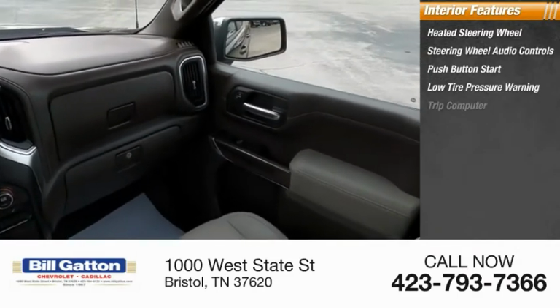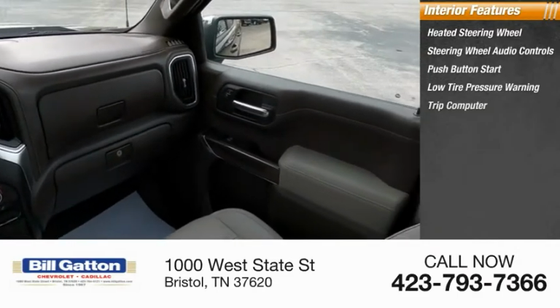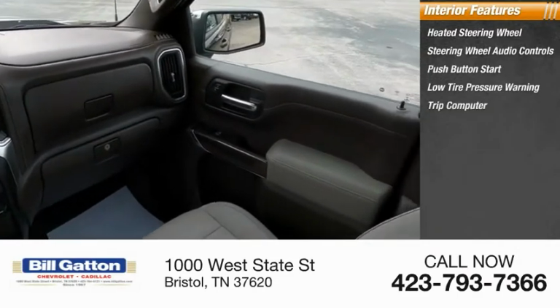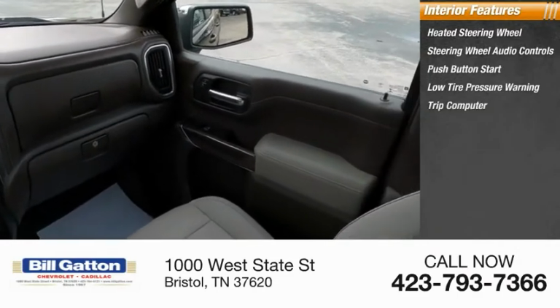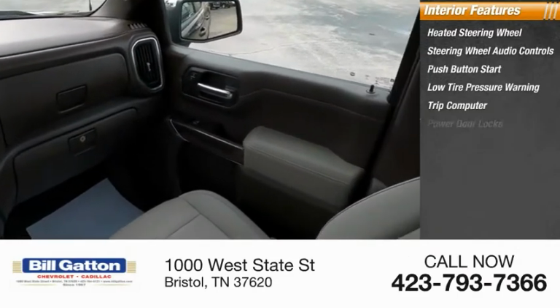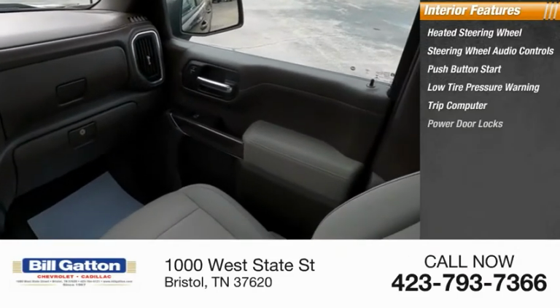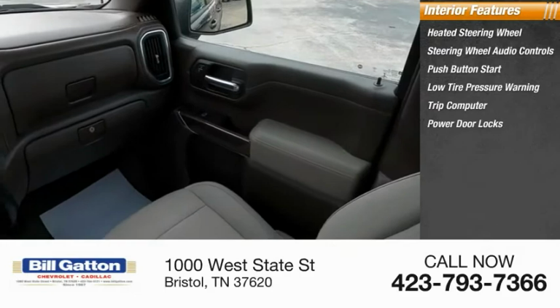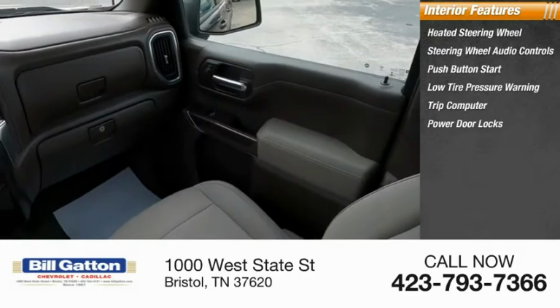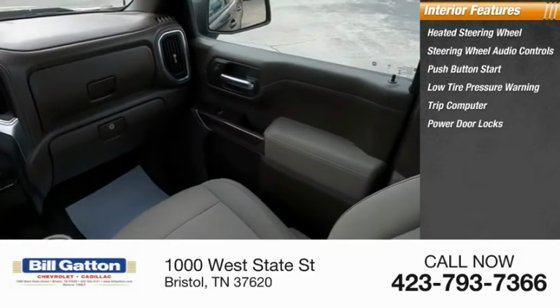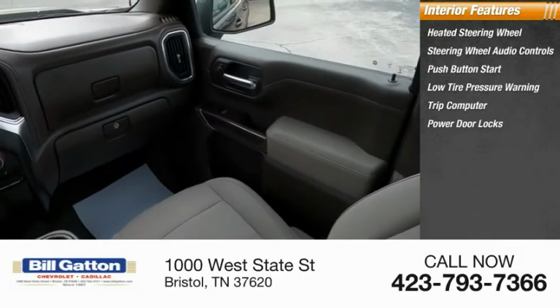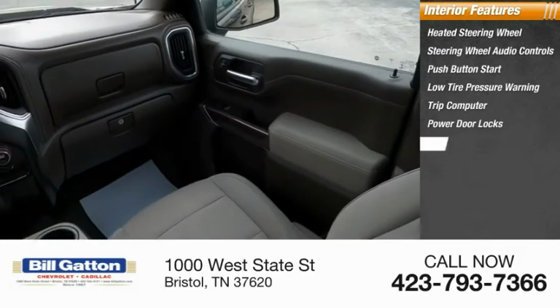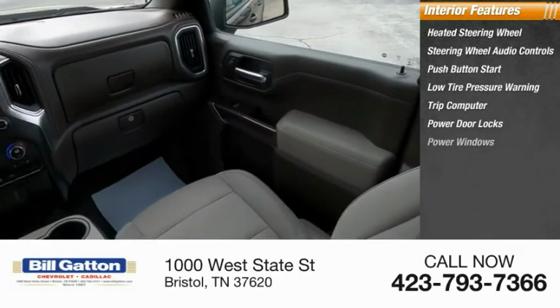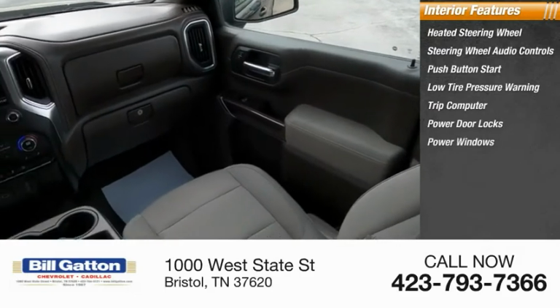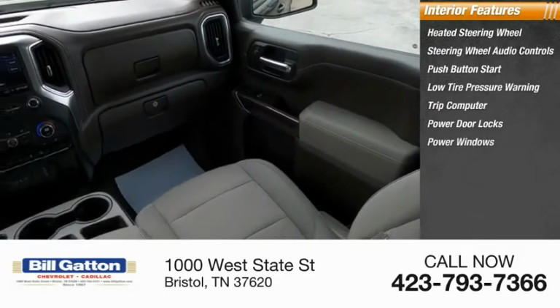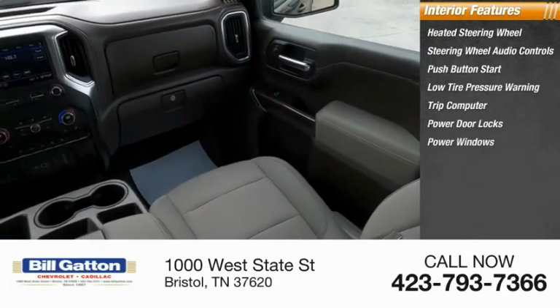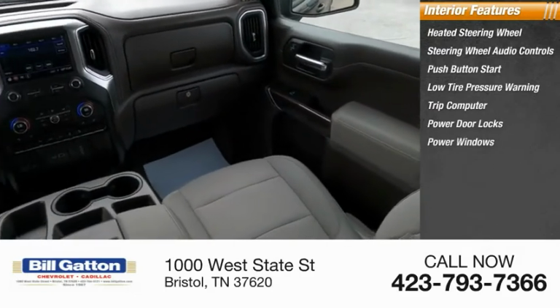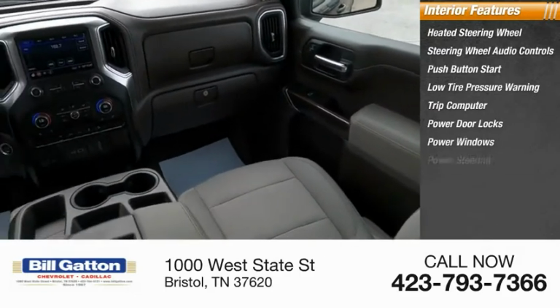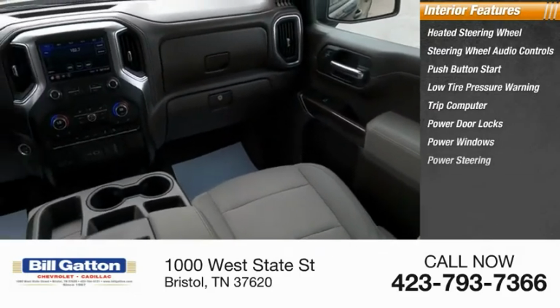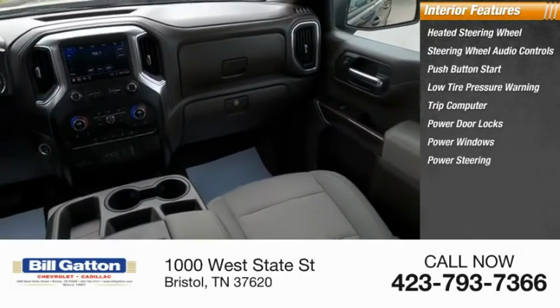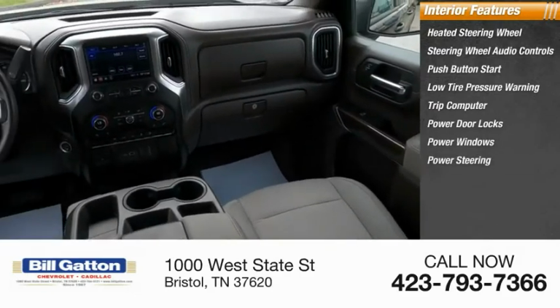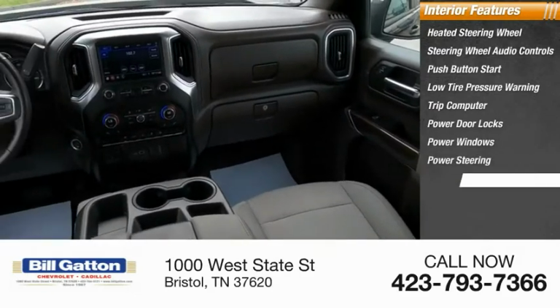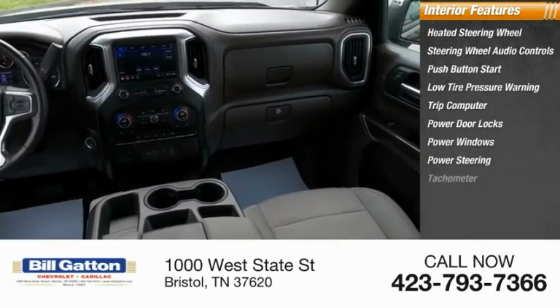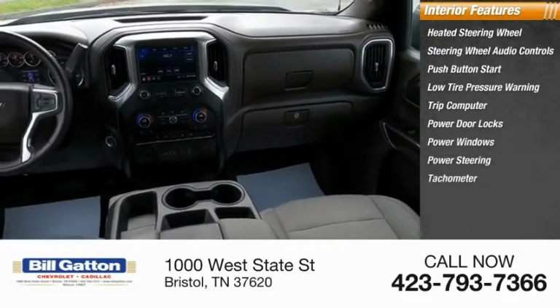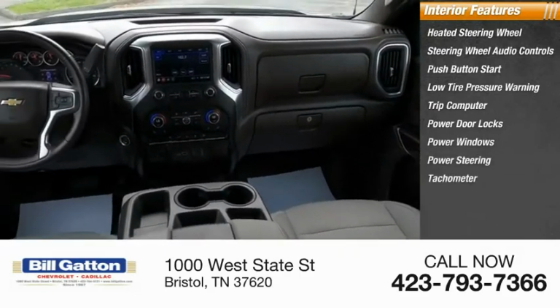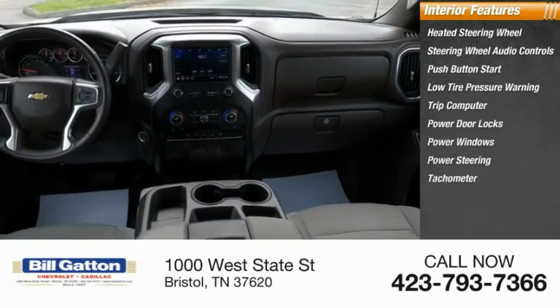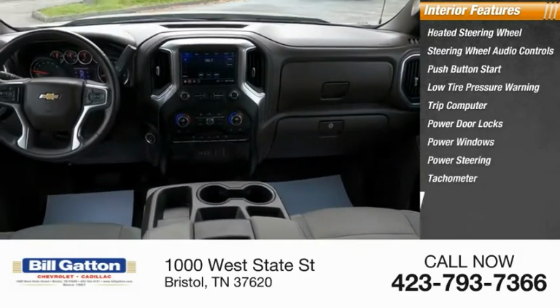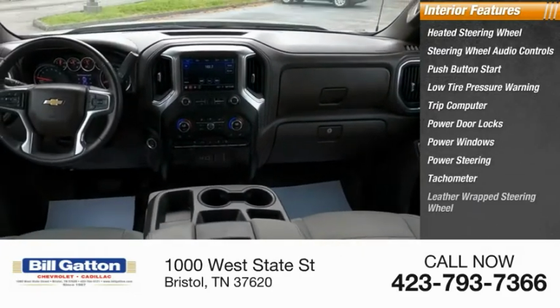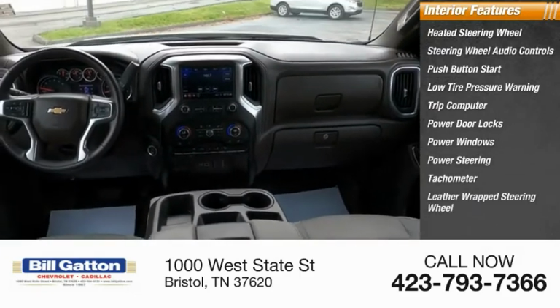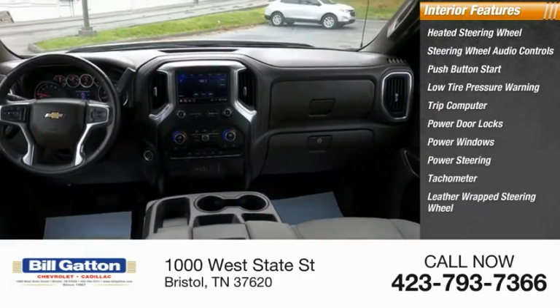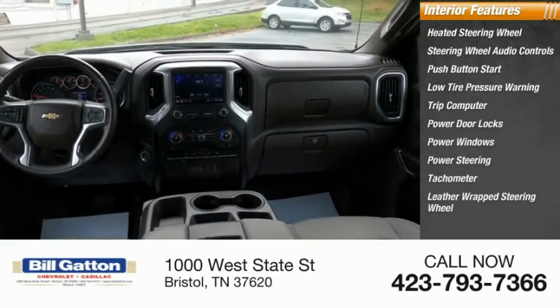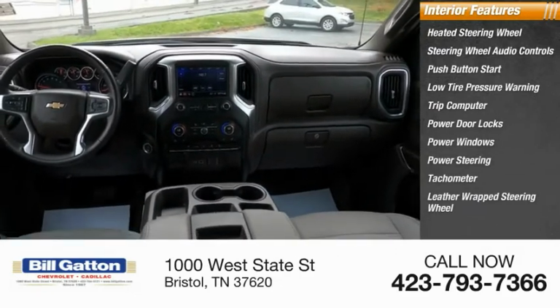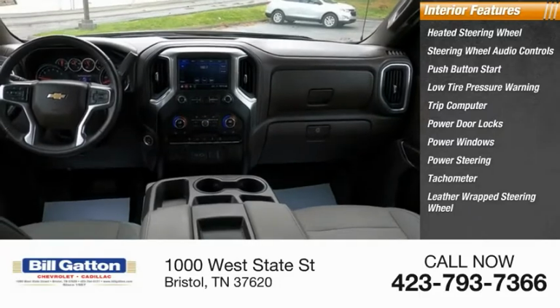Trip computer, power door locks, power windows, power steering, tachometer, and leather wrapped steering wheel.